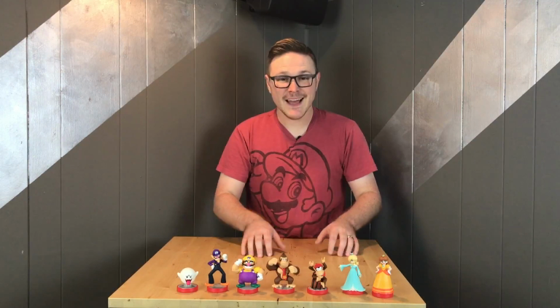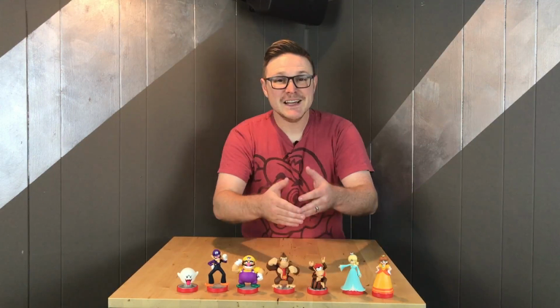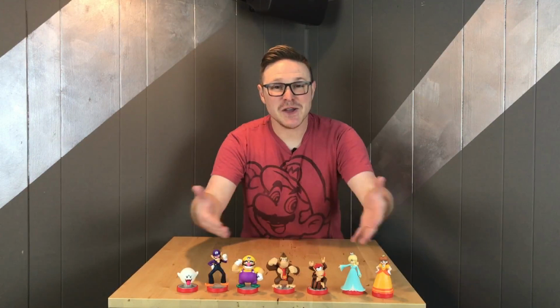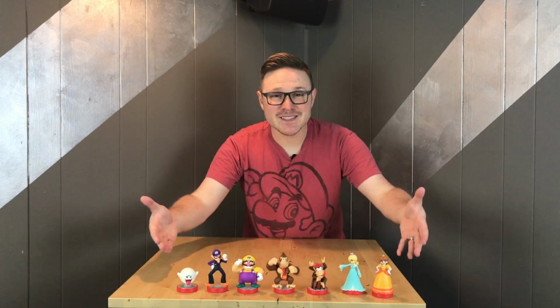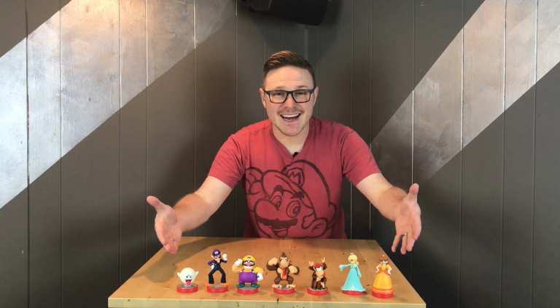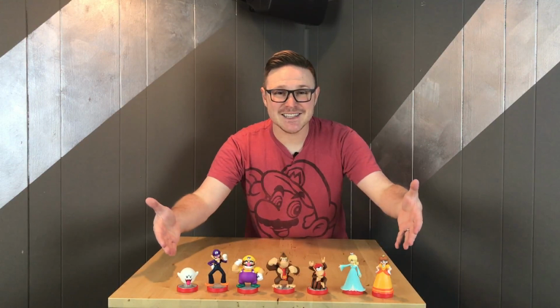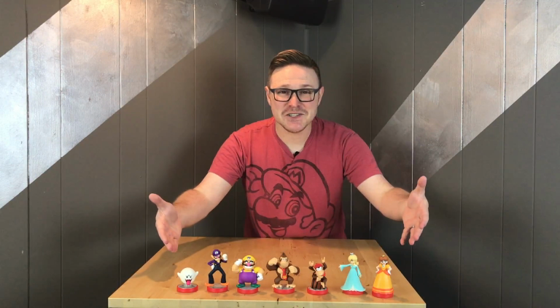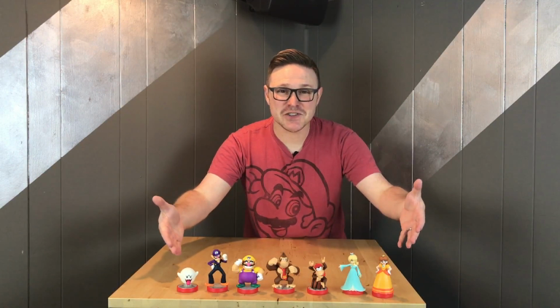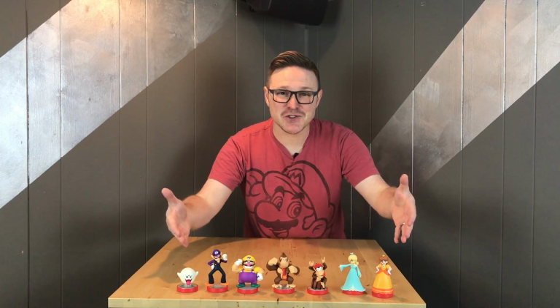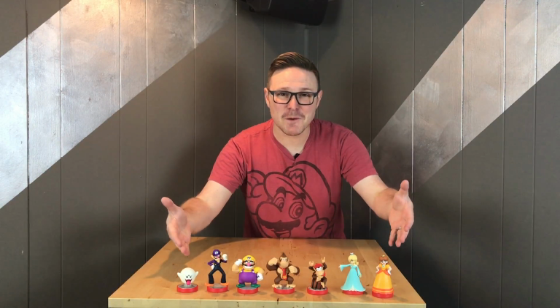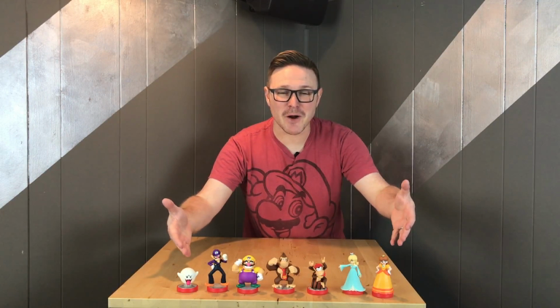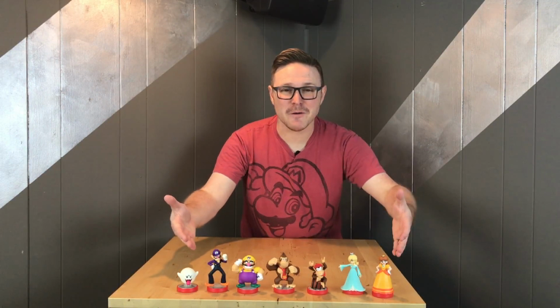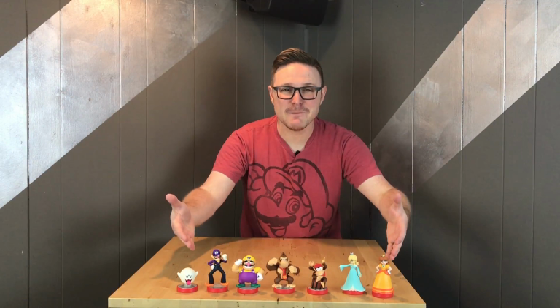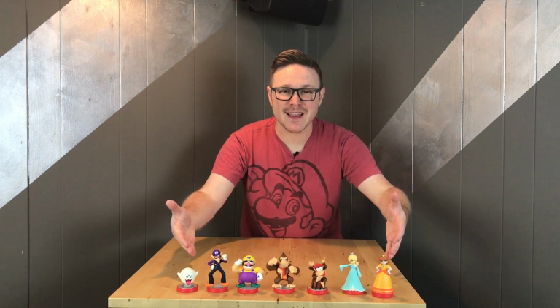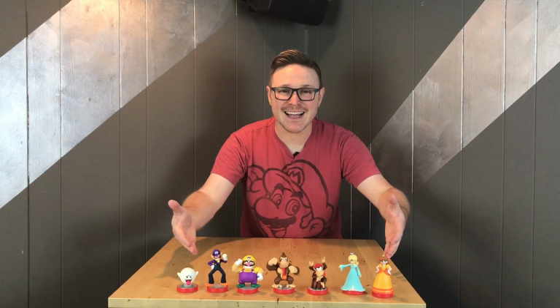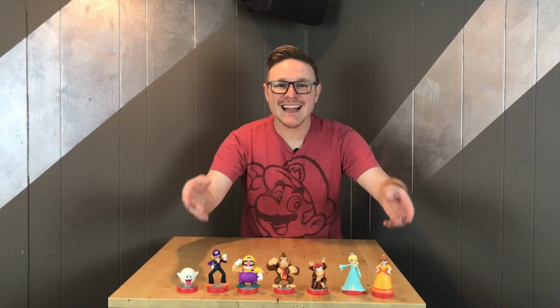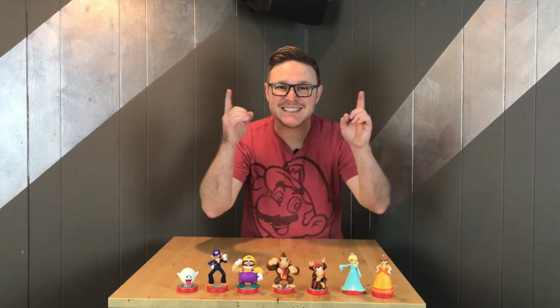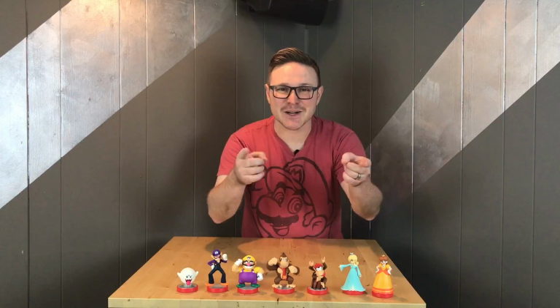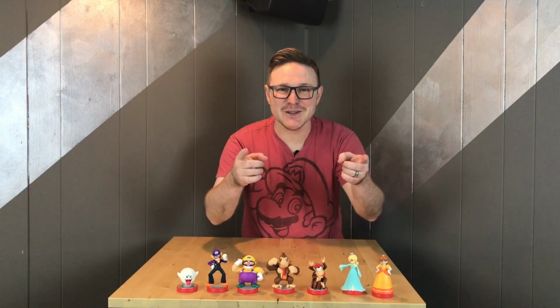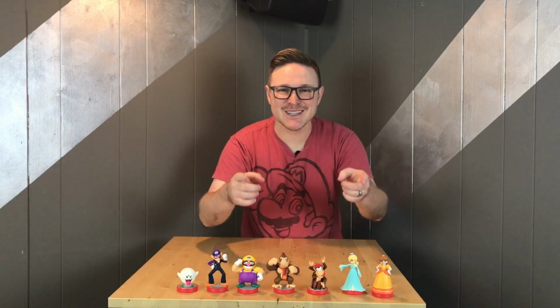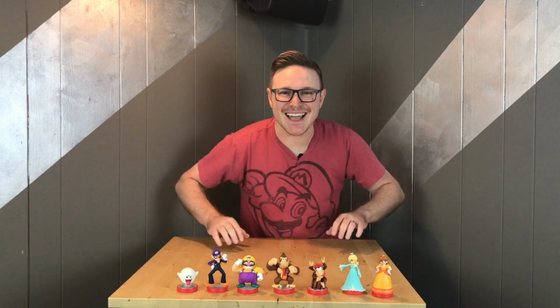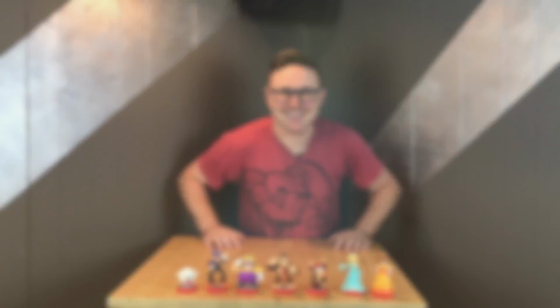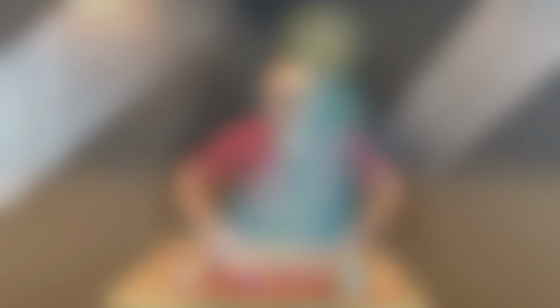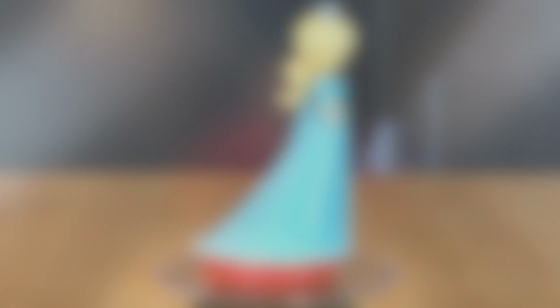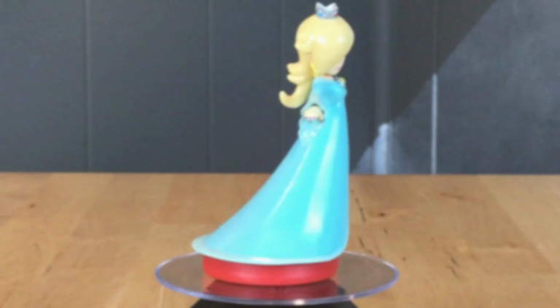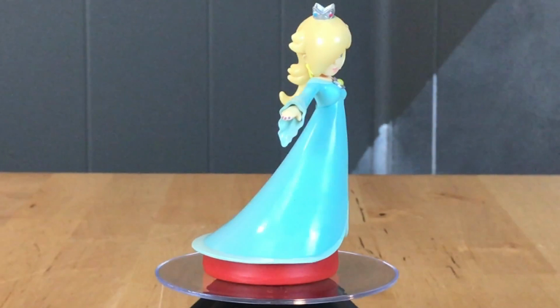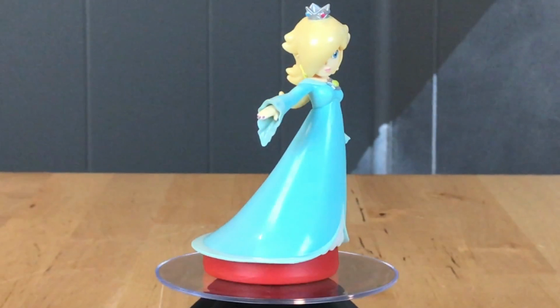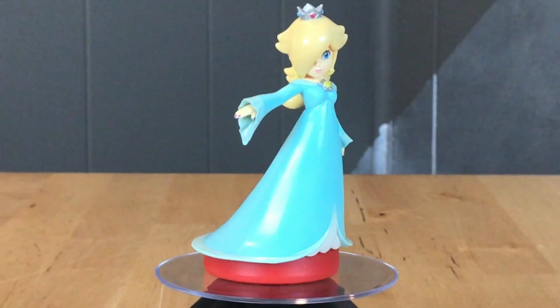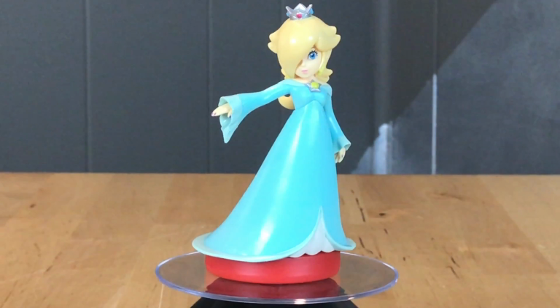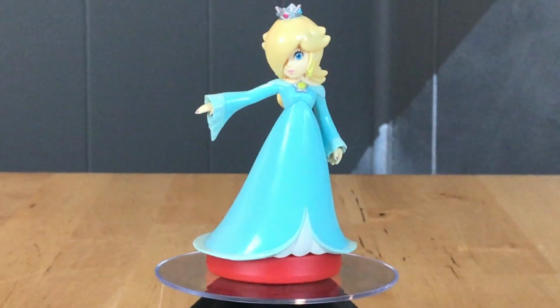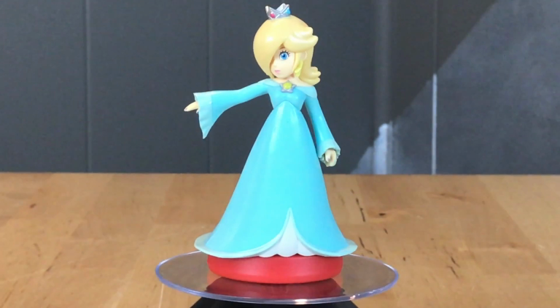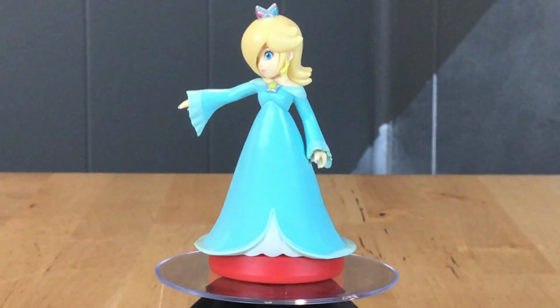So here's the latest additions to the Super Mario Amiibo line. Let's take a closer look at them. Let's go!